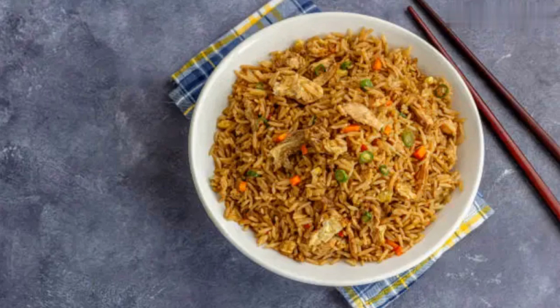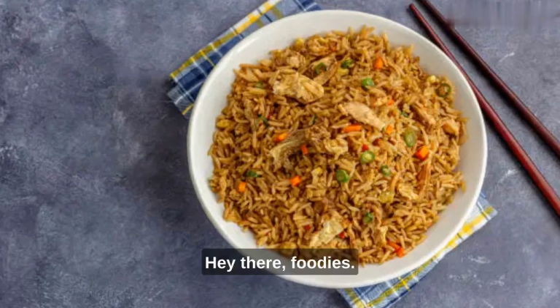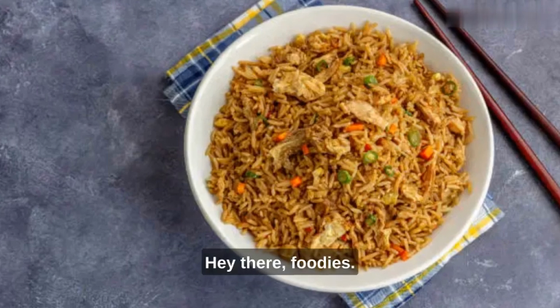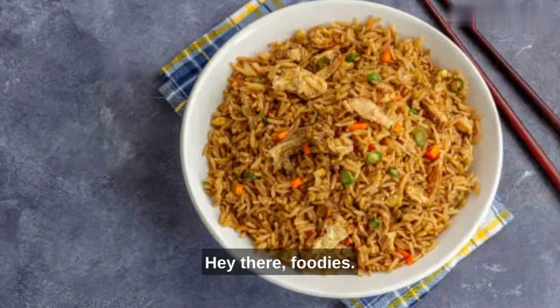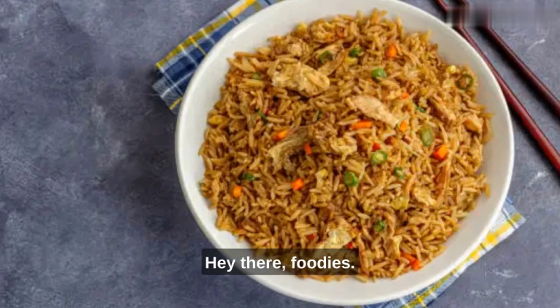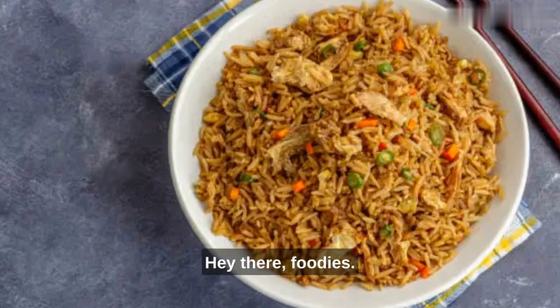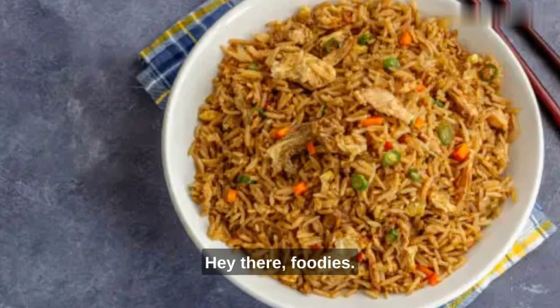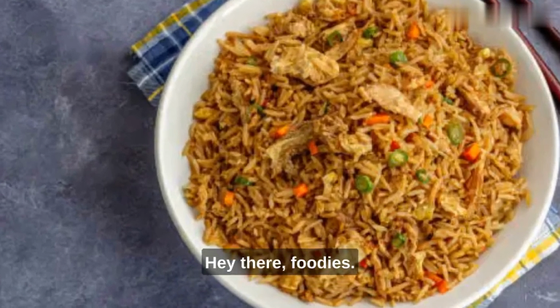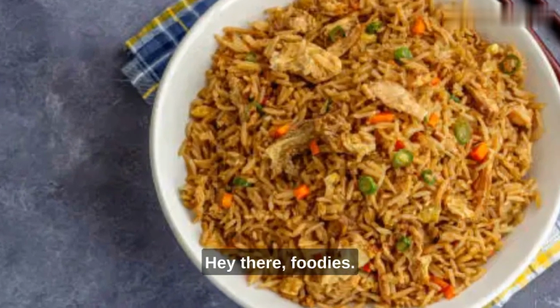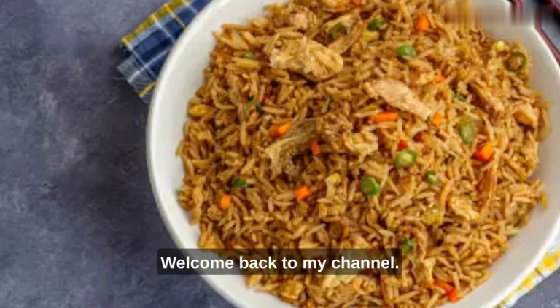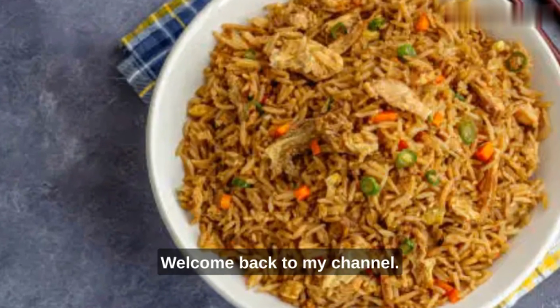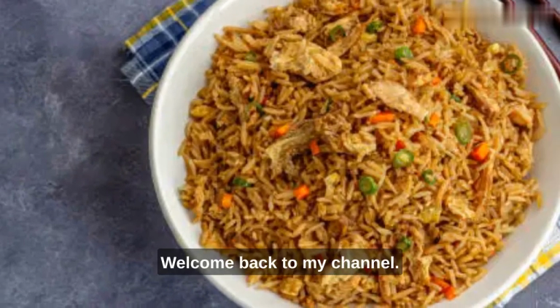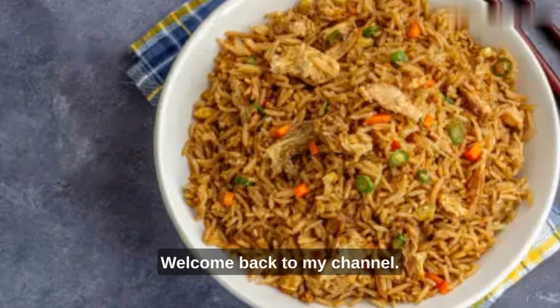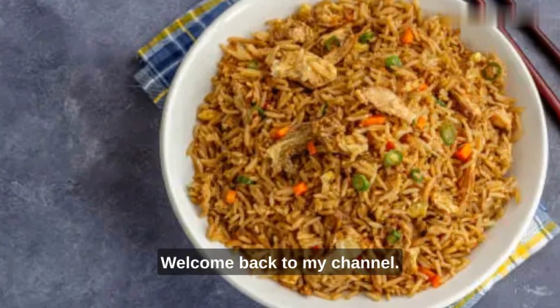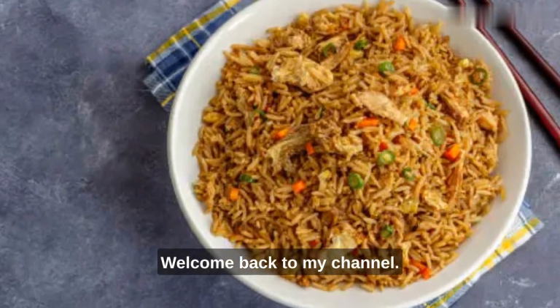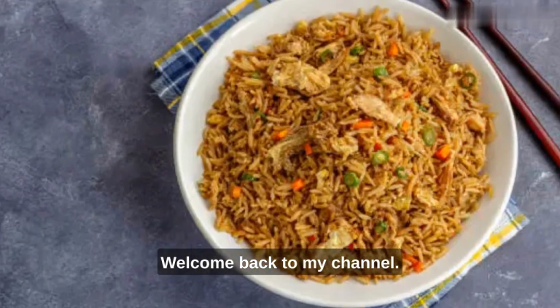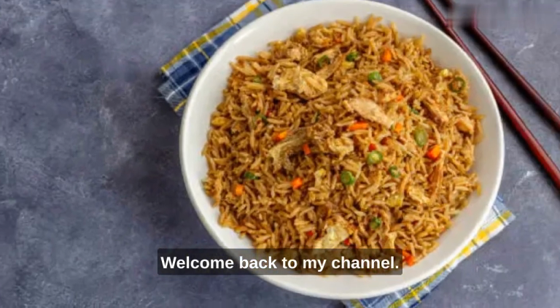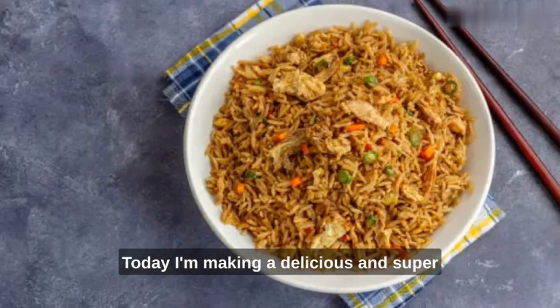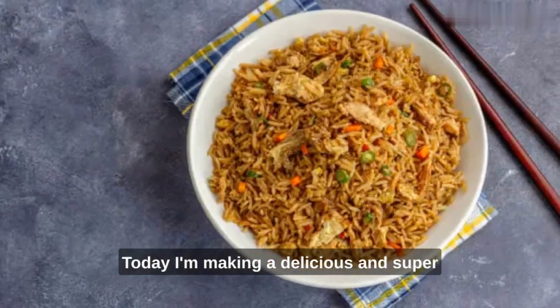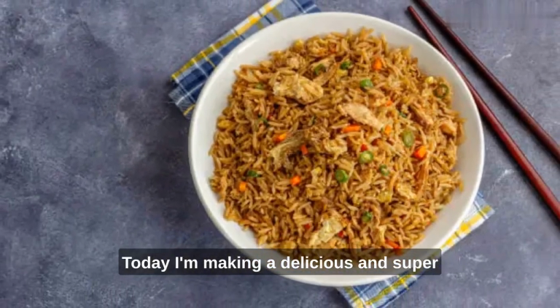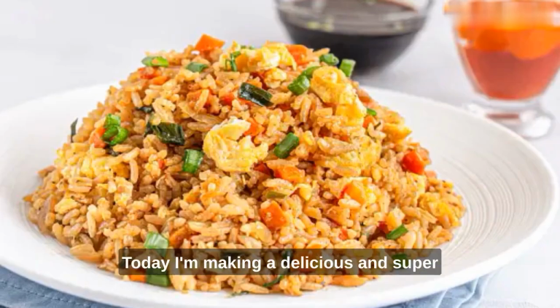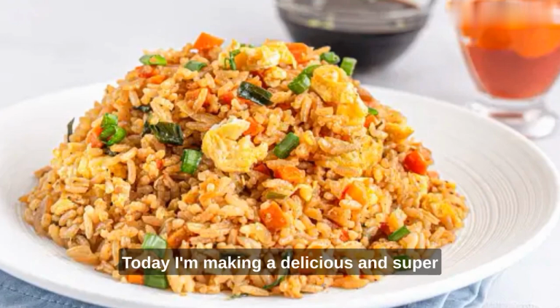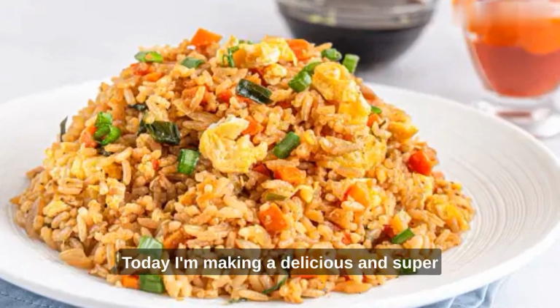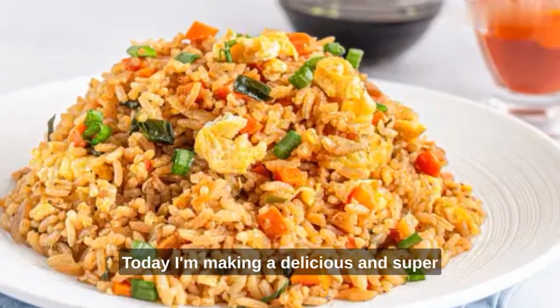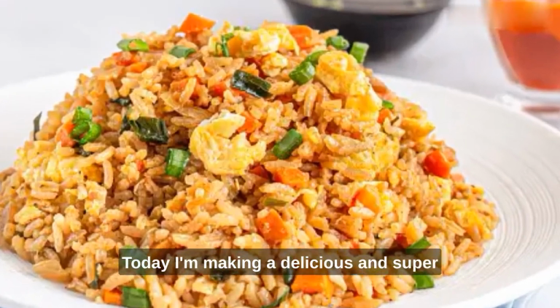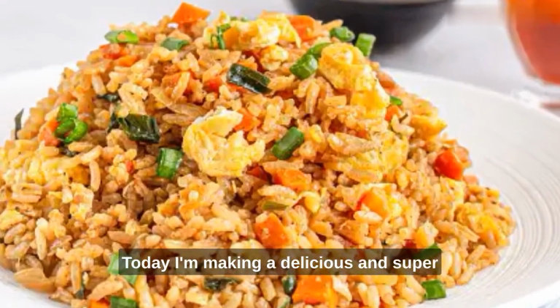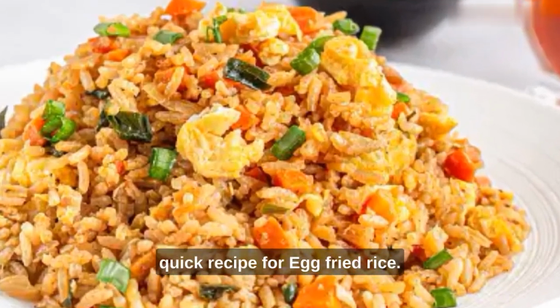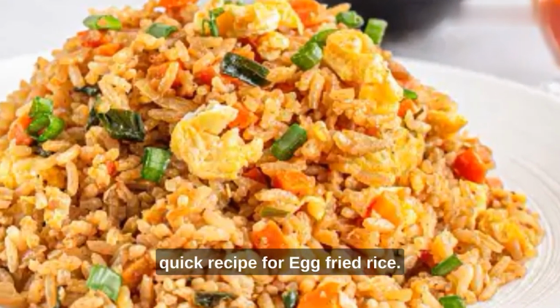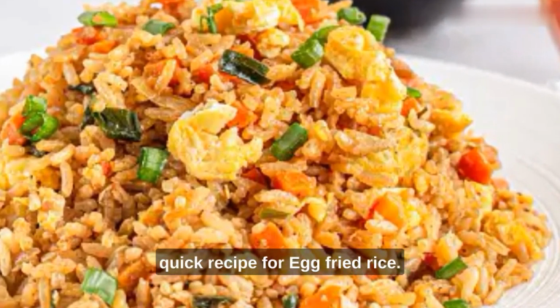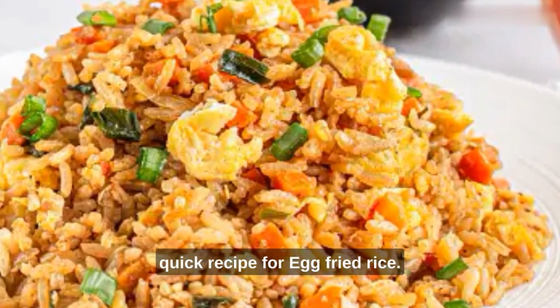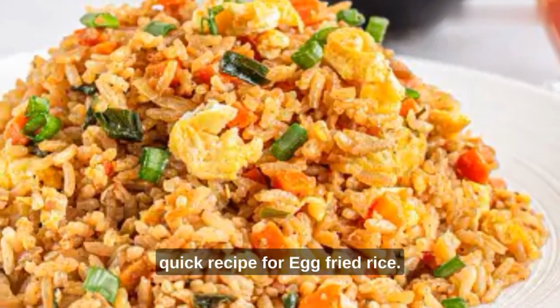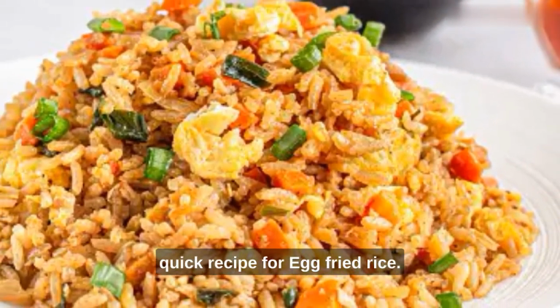Hey there, foodies. Welcome back to my channel. Today, I'm making a delicious and super quick recipe for egg fried rice.